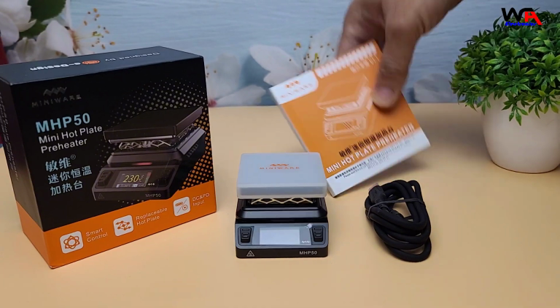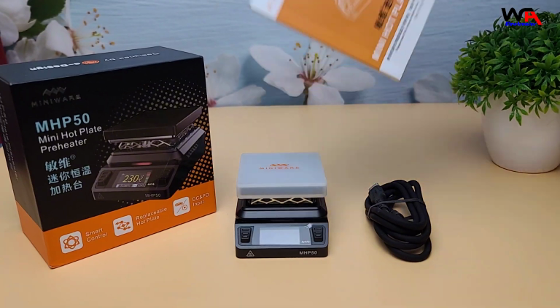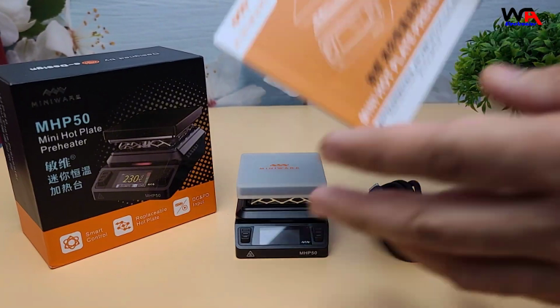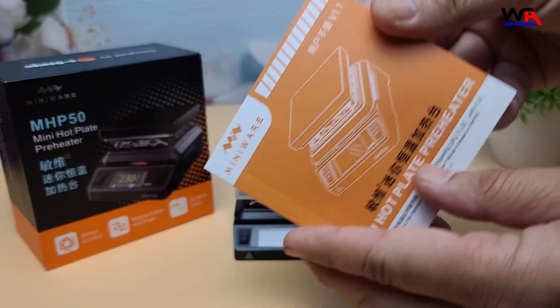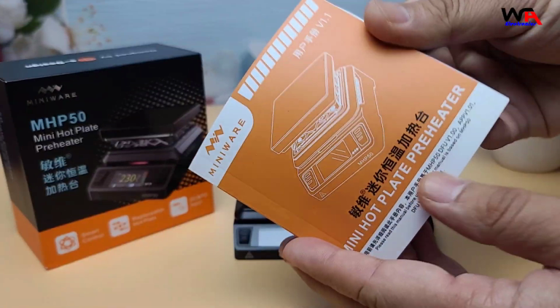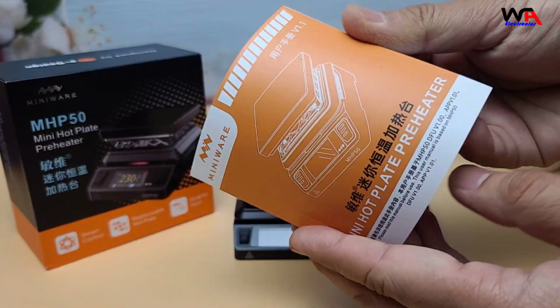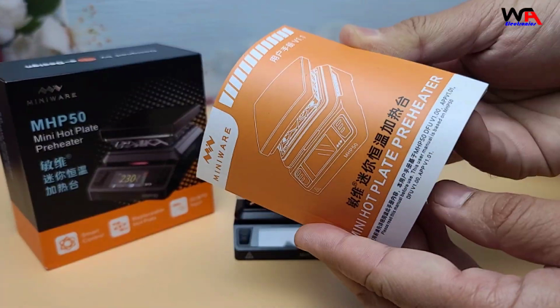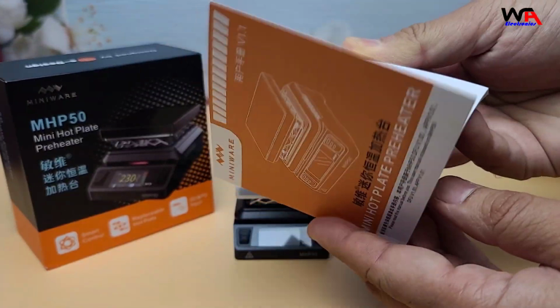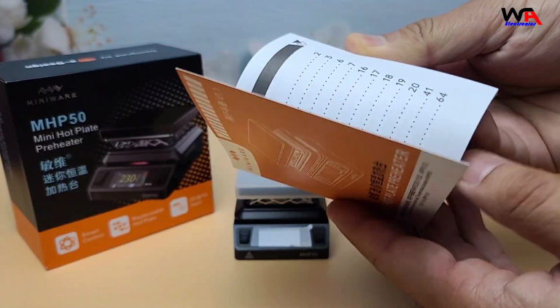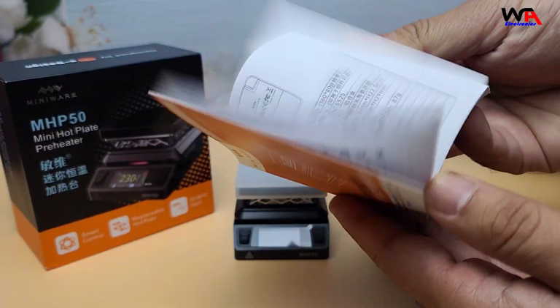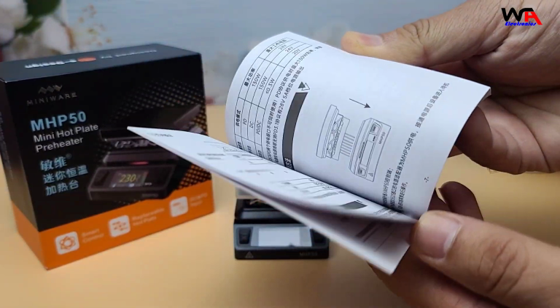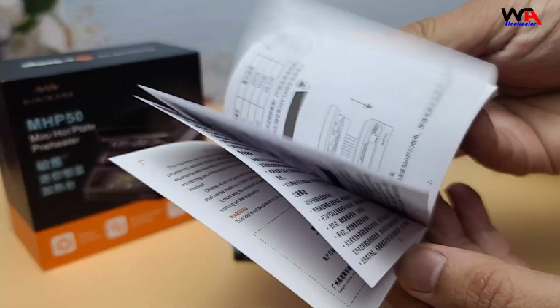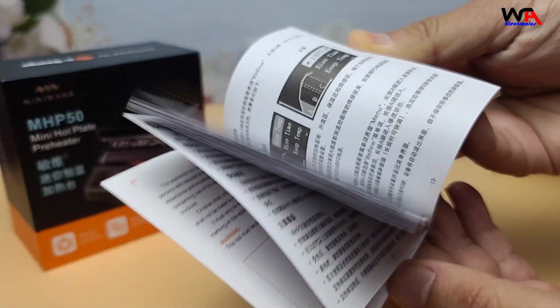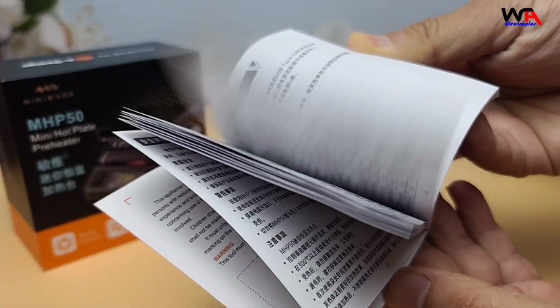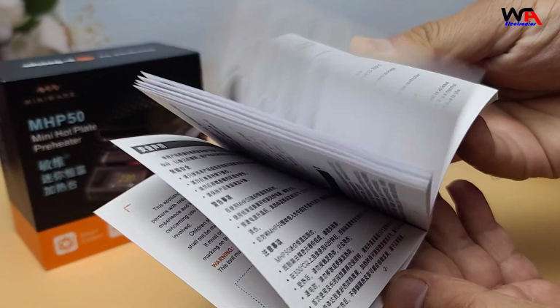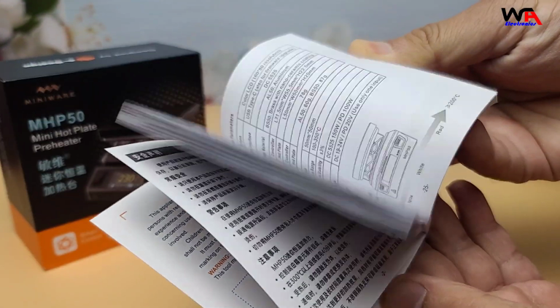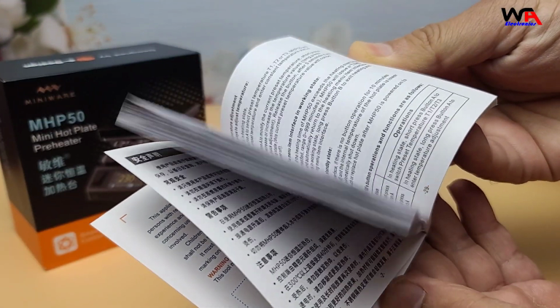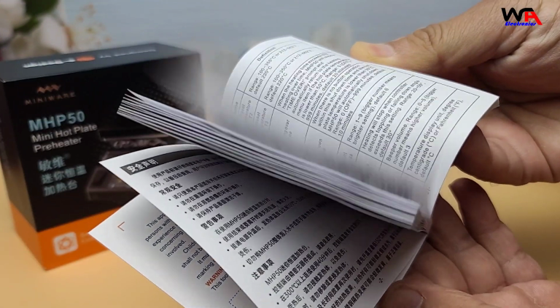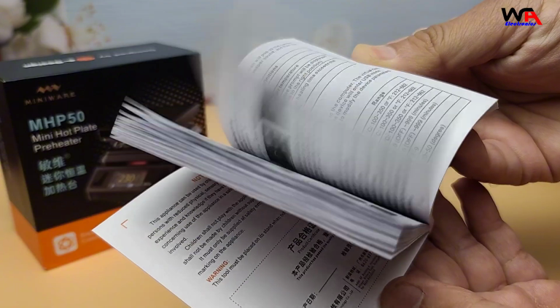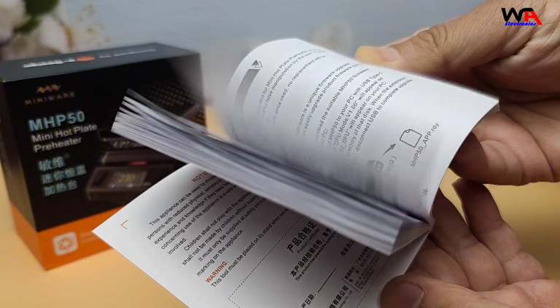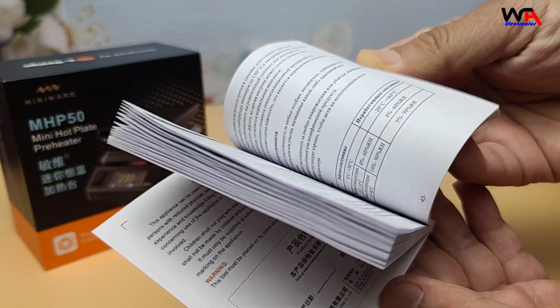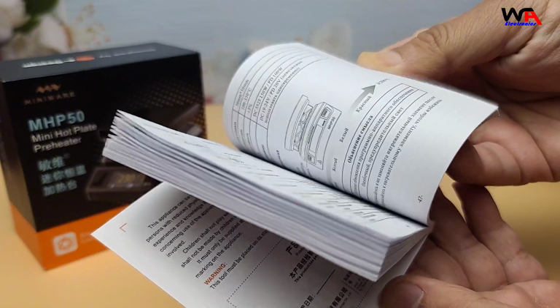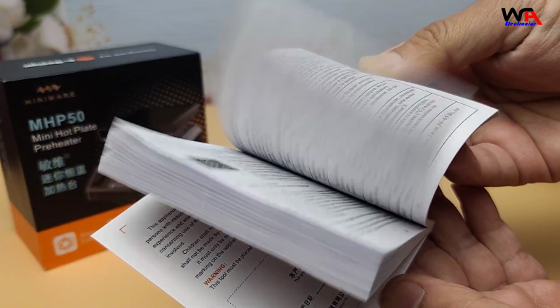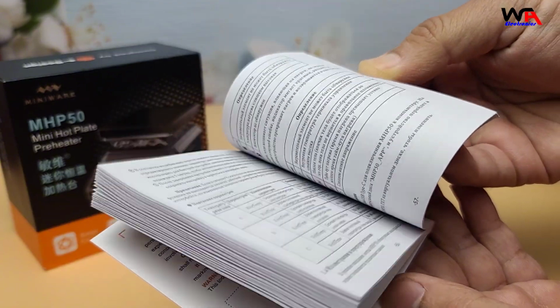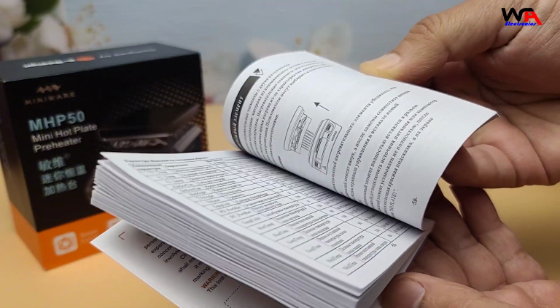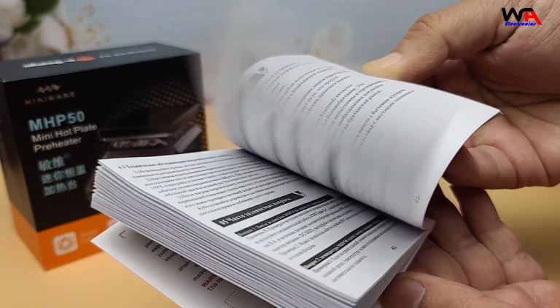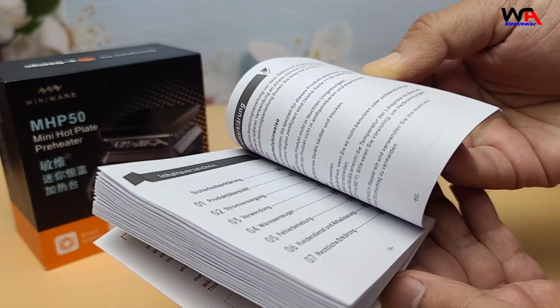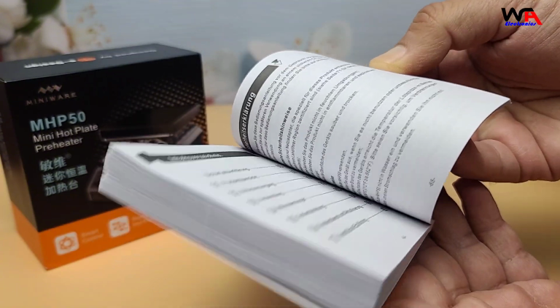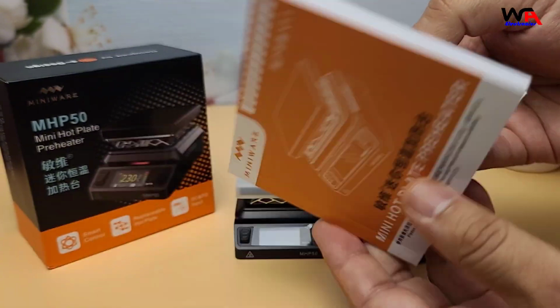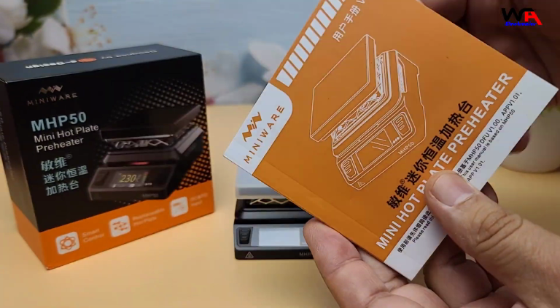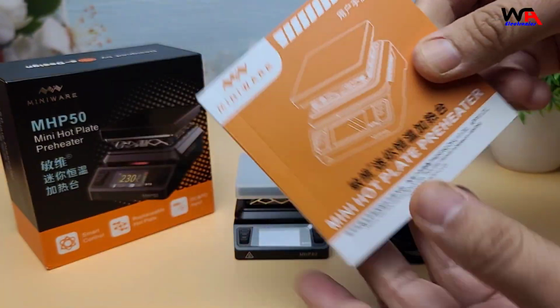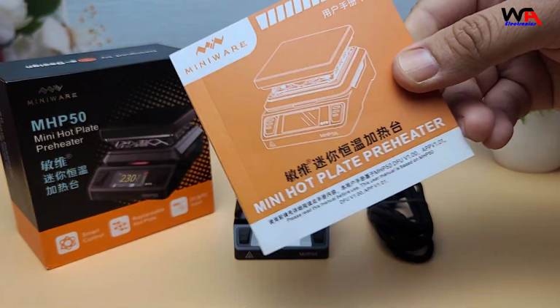Inside the box, we have the user manual, which is available in multiple languages, including English, Chinese, and Russian.